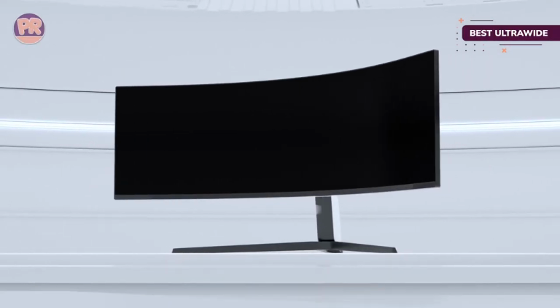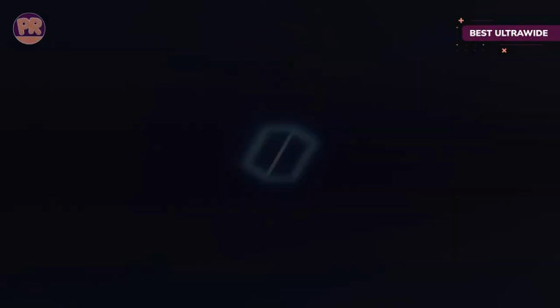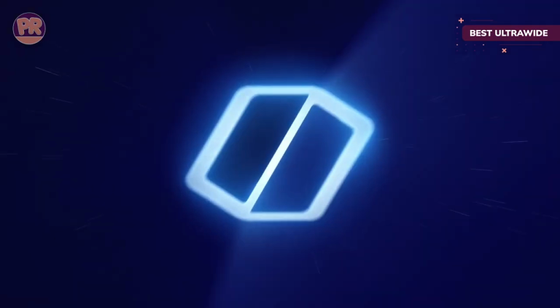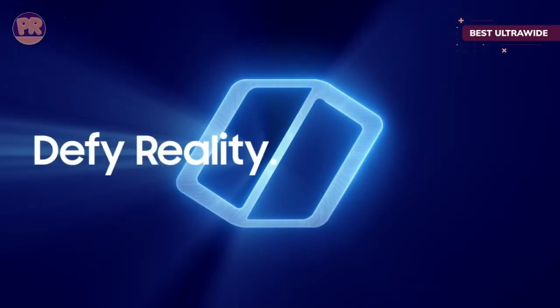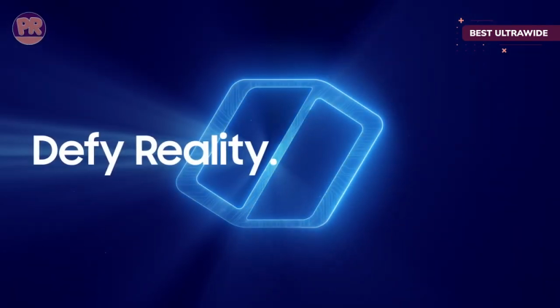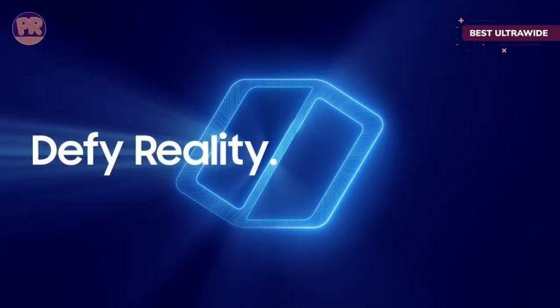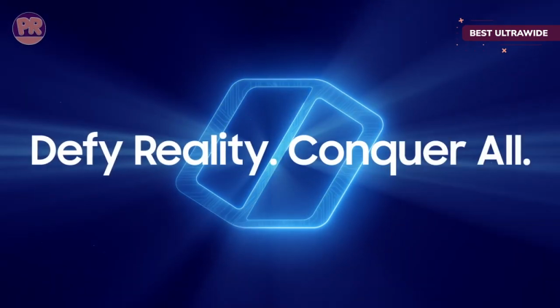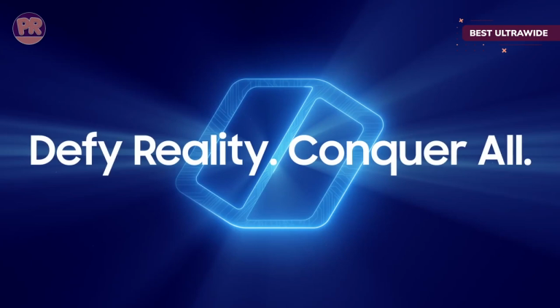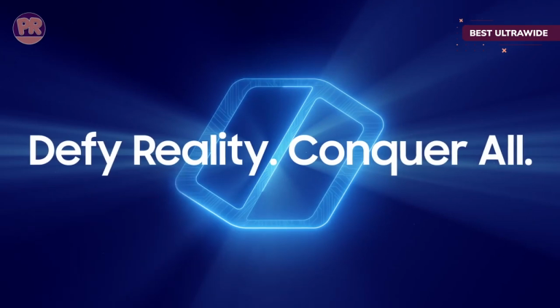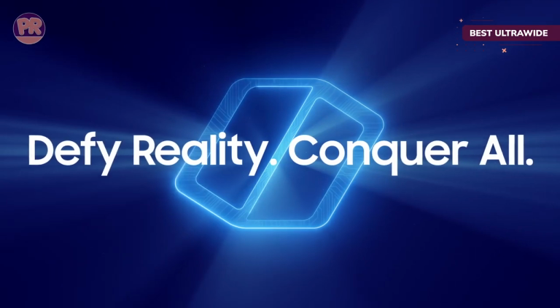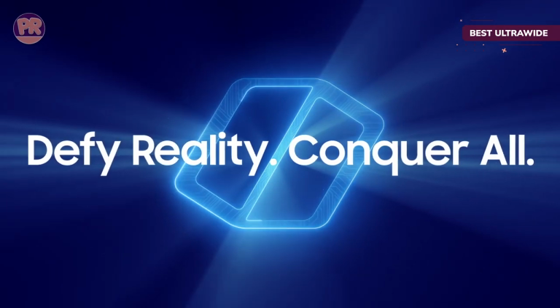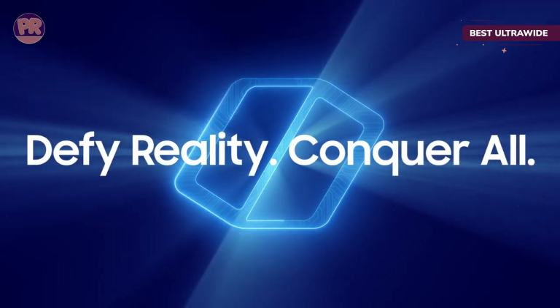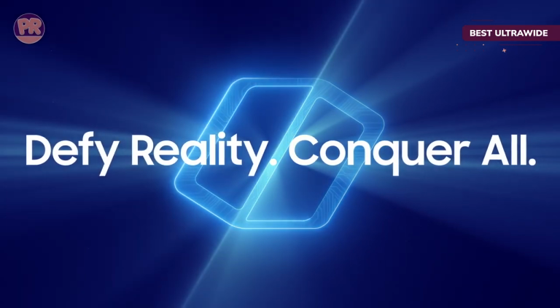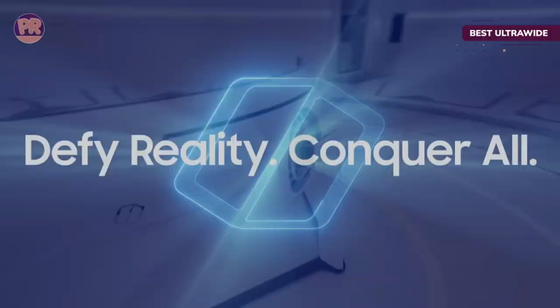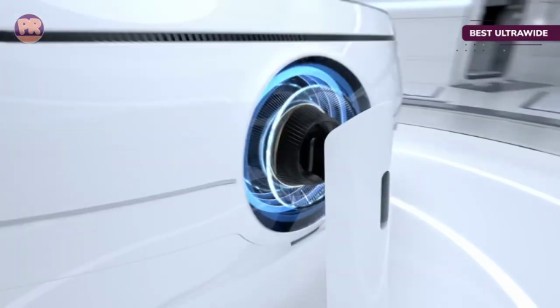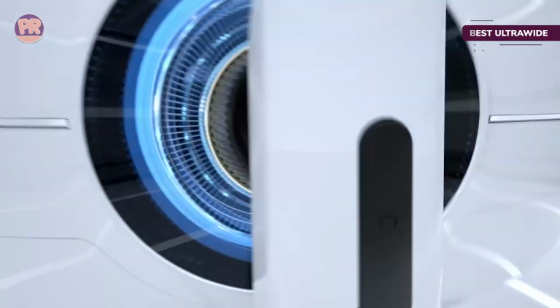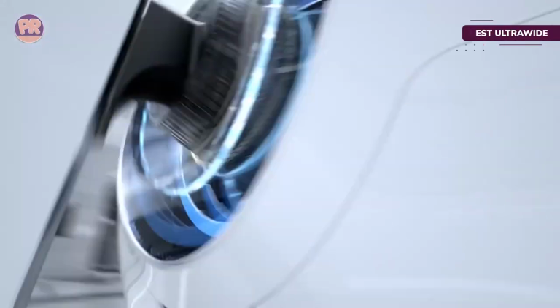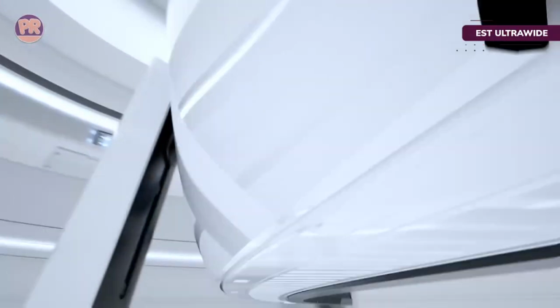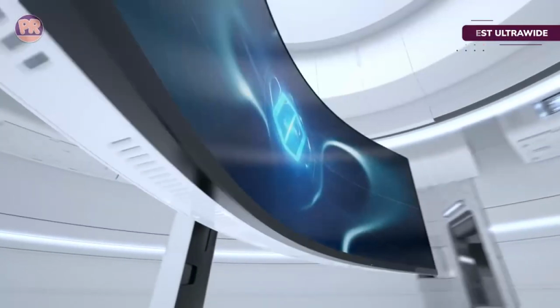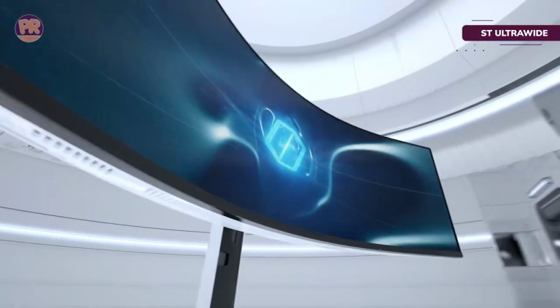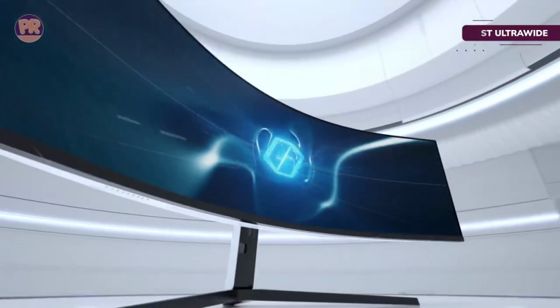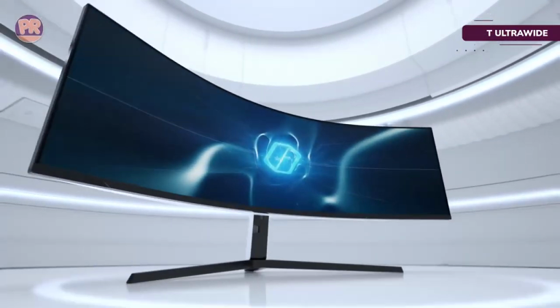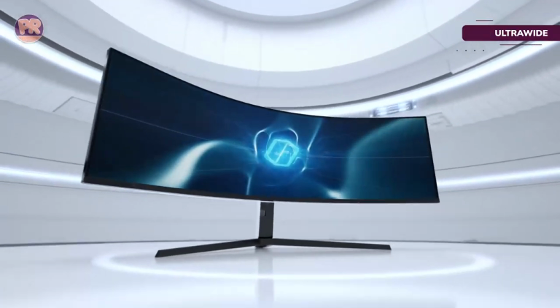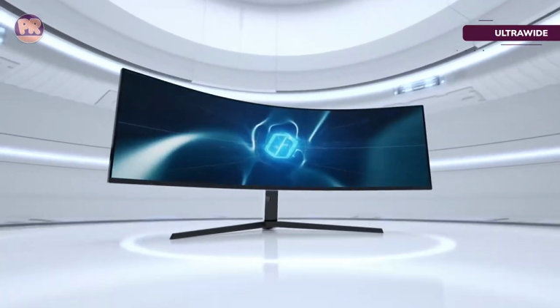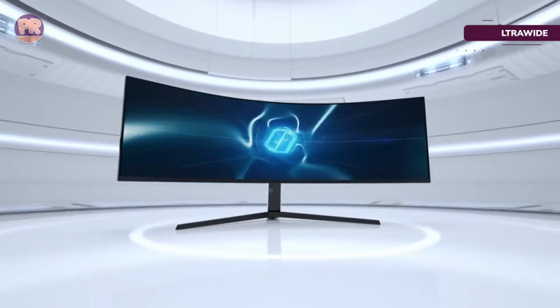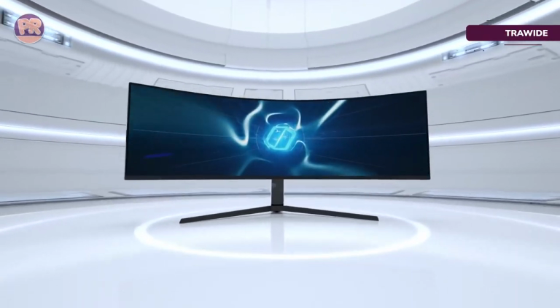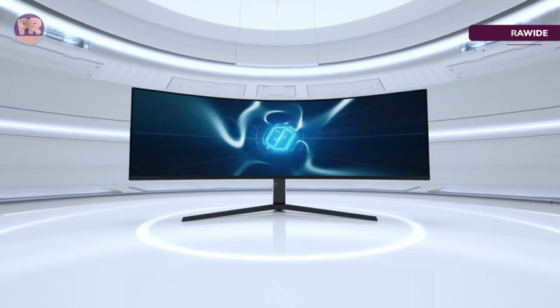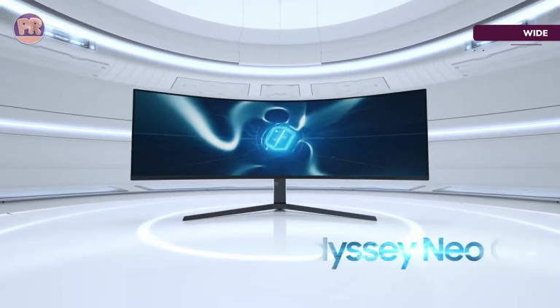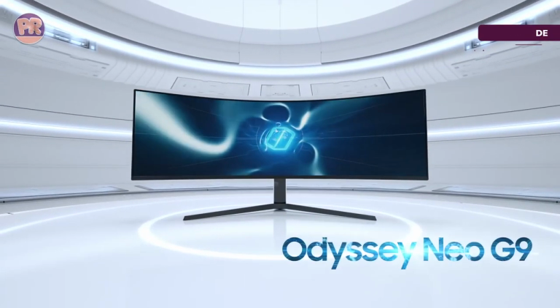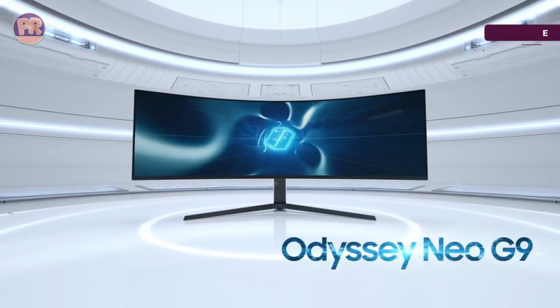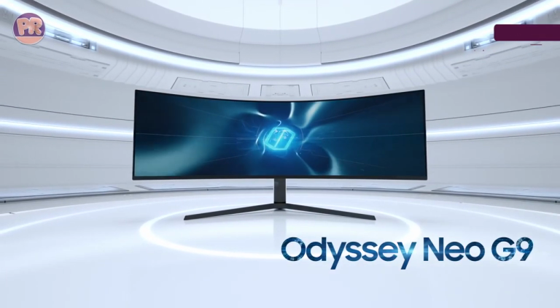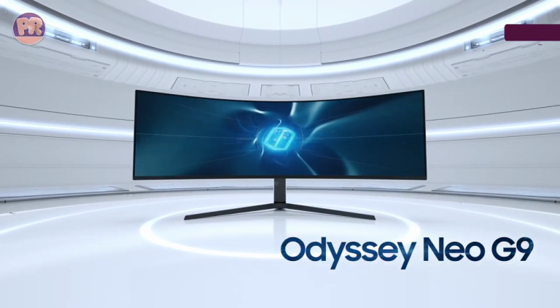Most gamers will find that hard to justify. Still, if you want a 240Hz ultra-wide, the Neo G9 is the best option.